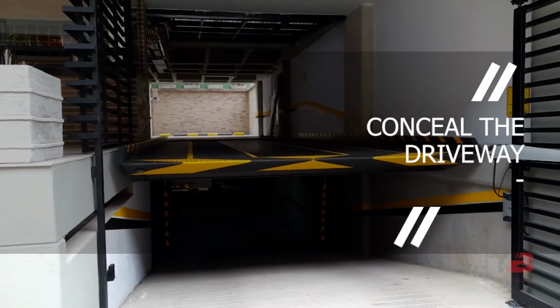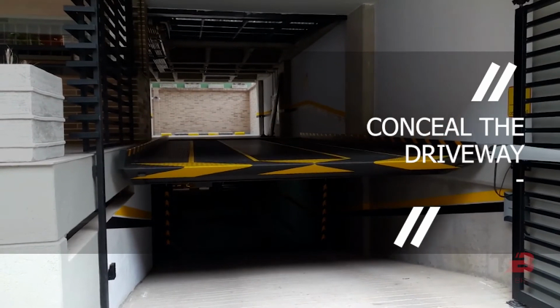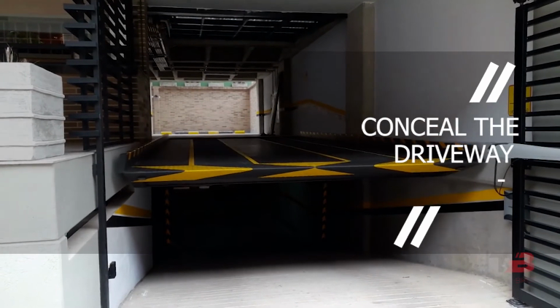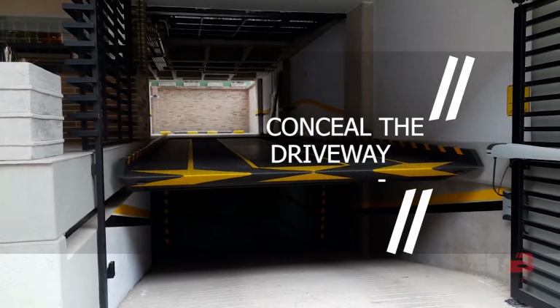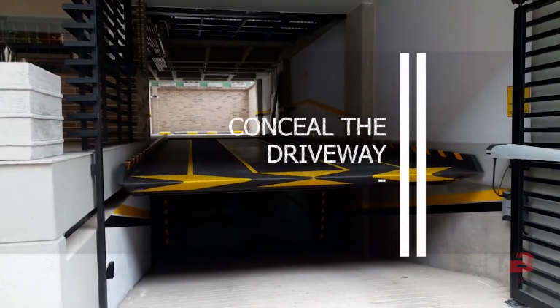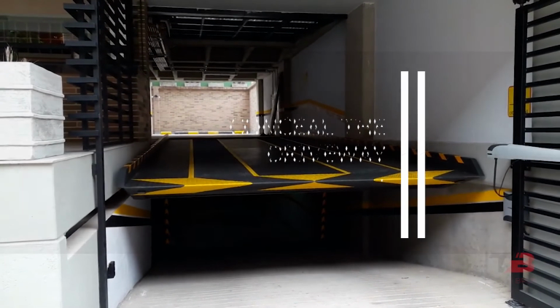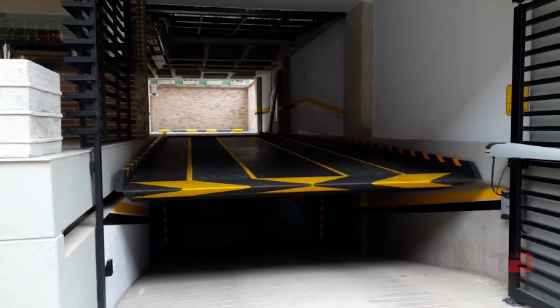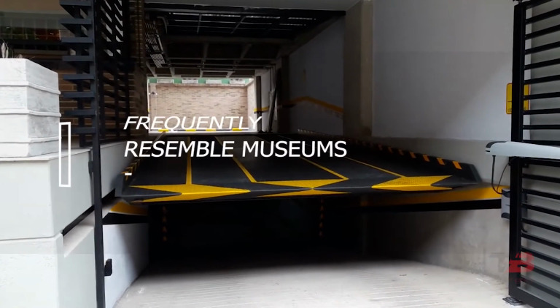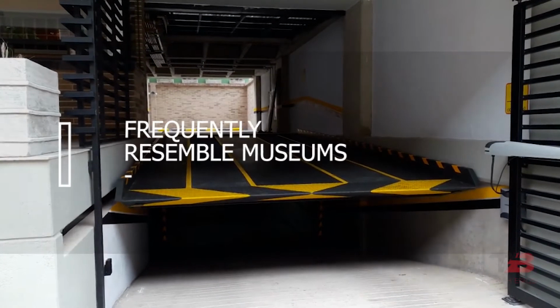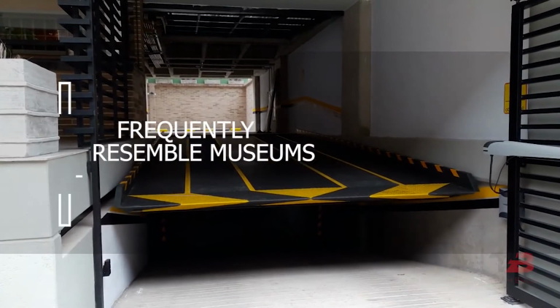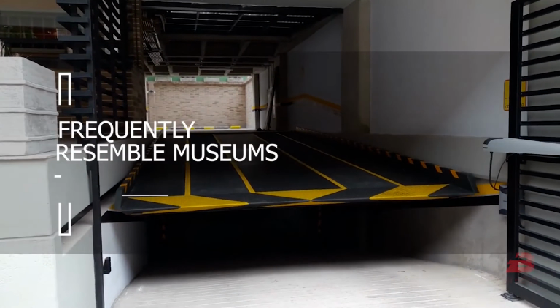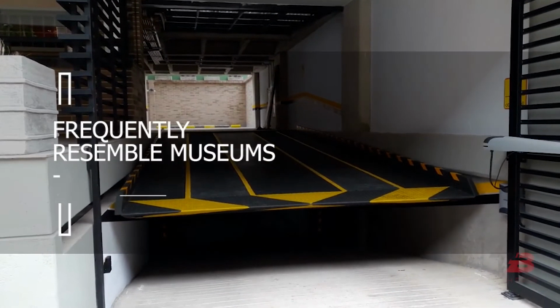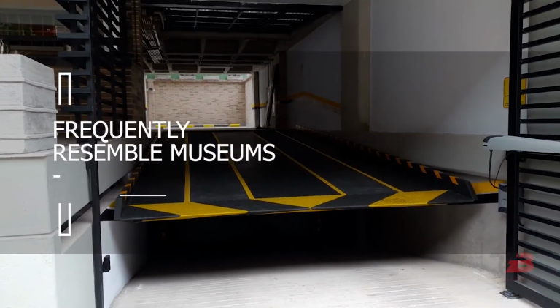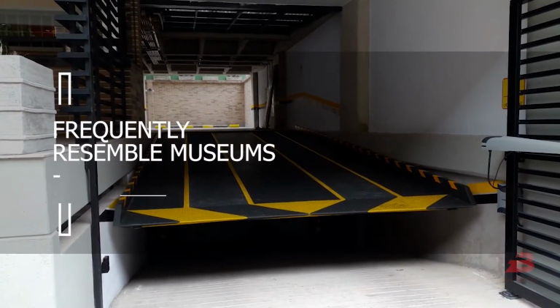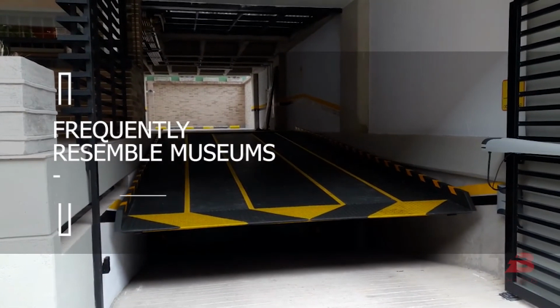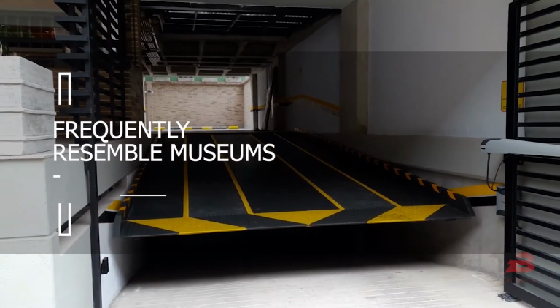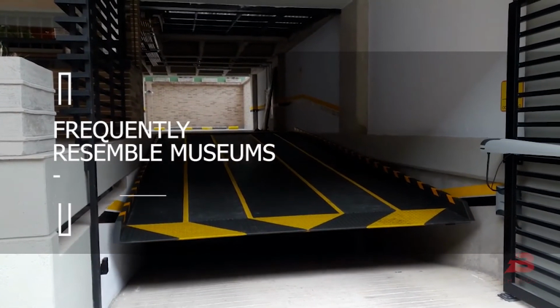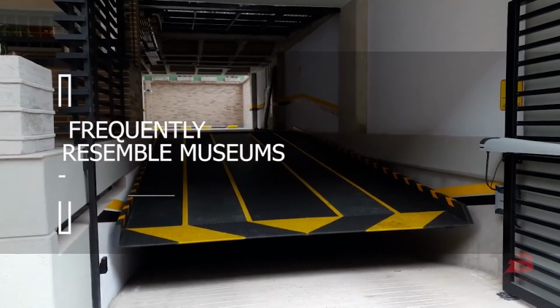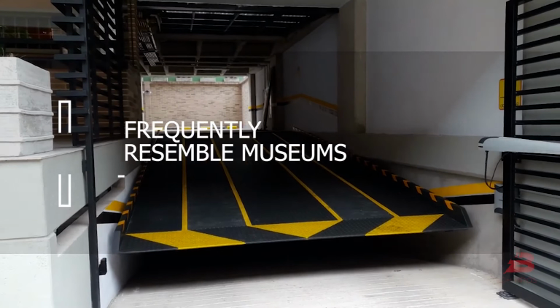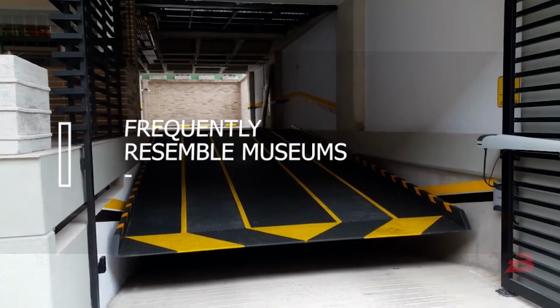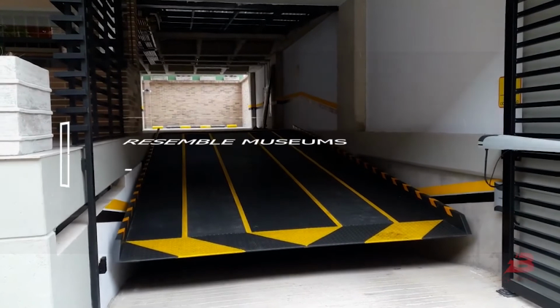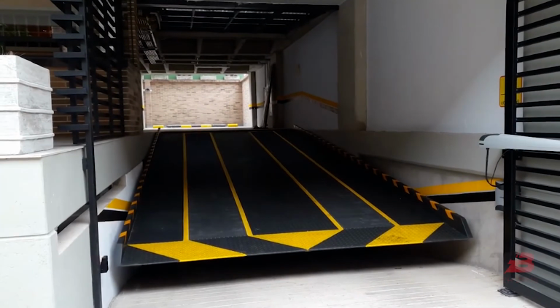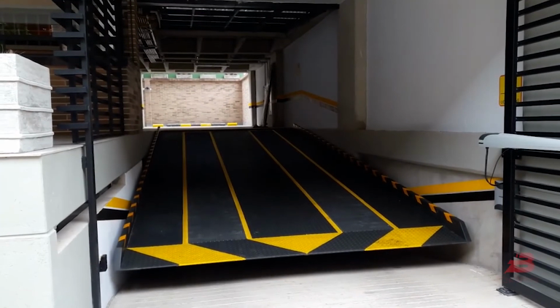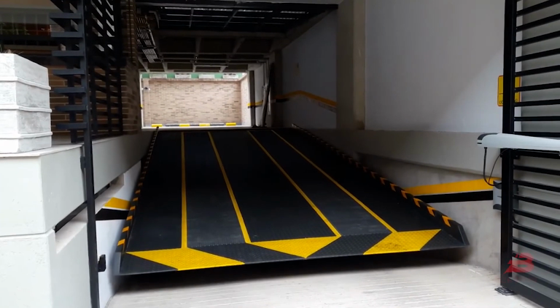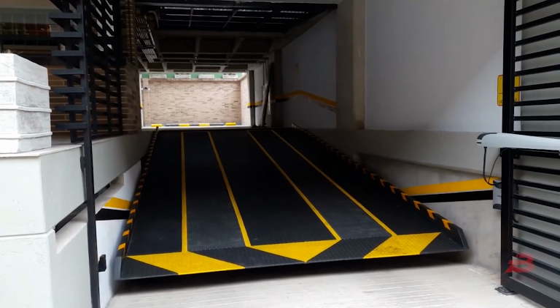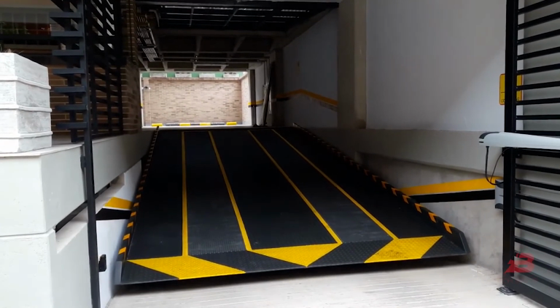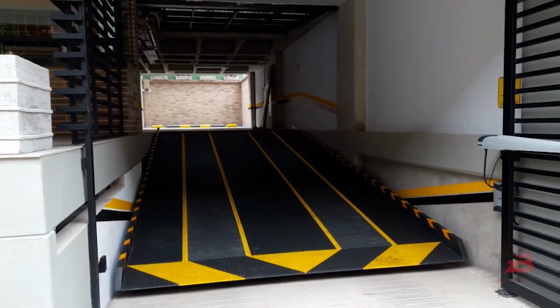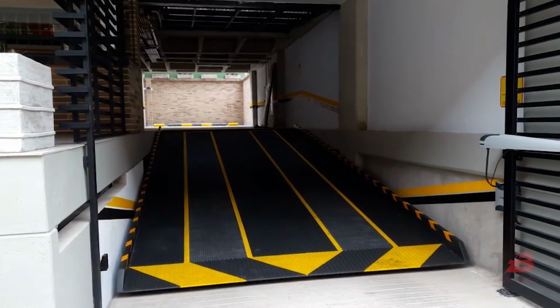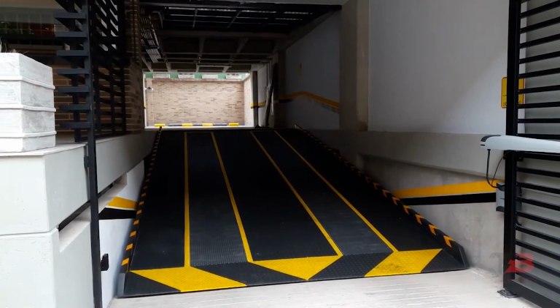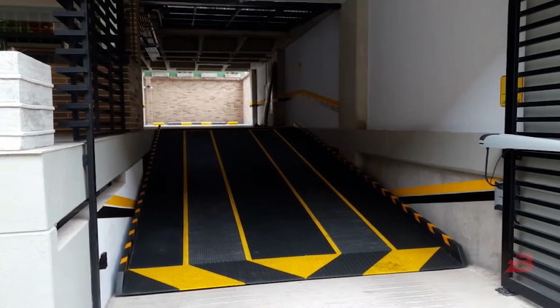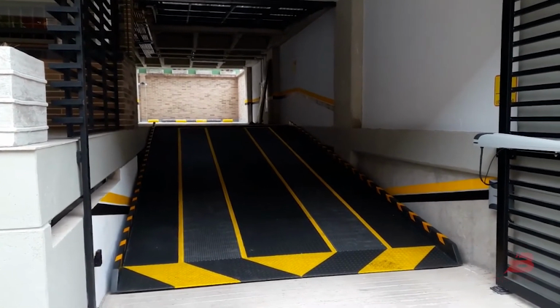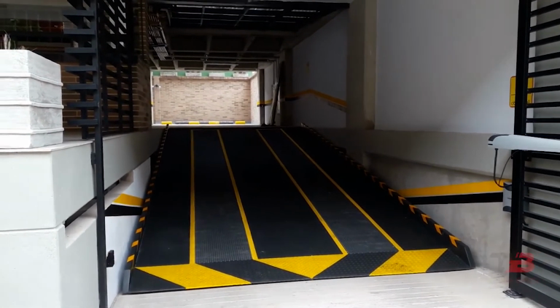And the garages themselves frequently resemble museums — if not in terms of their contents, then at least in terms of their size.